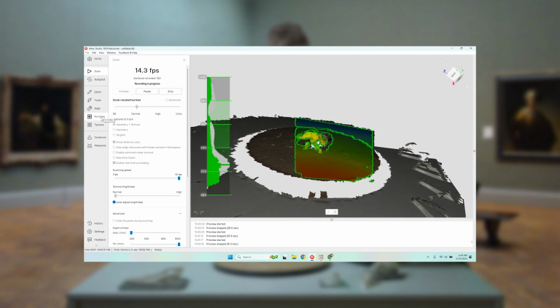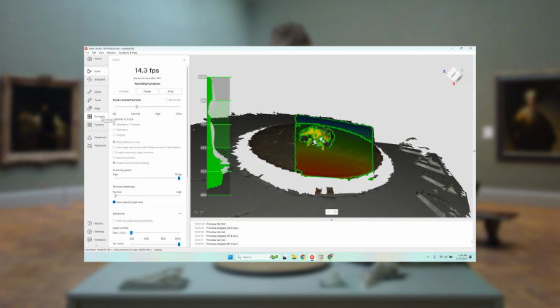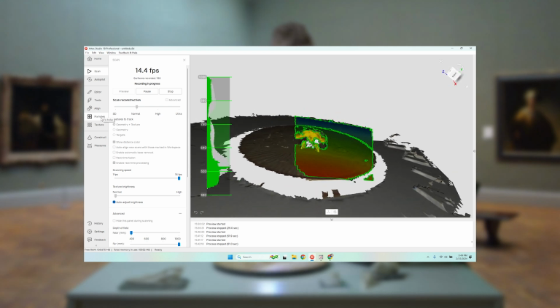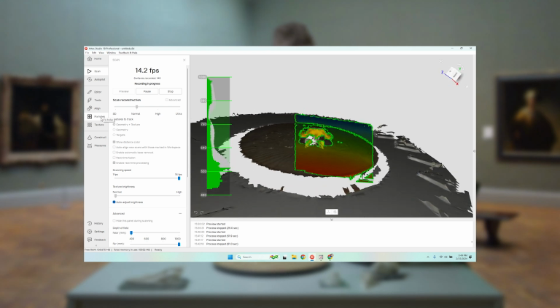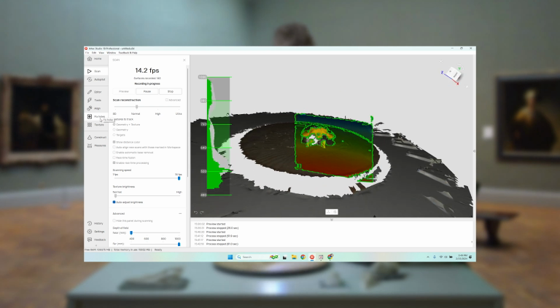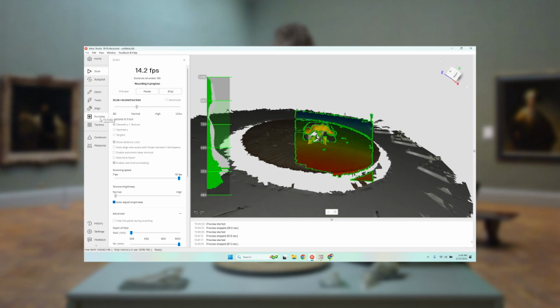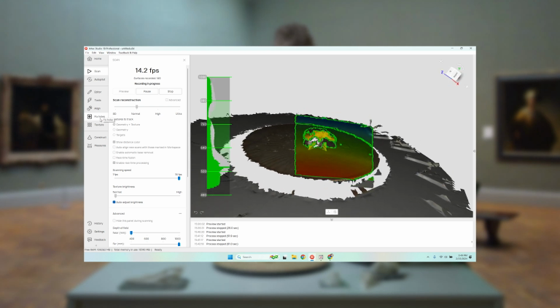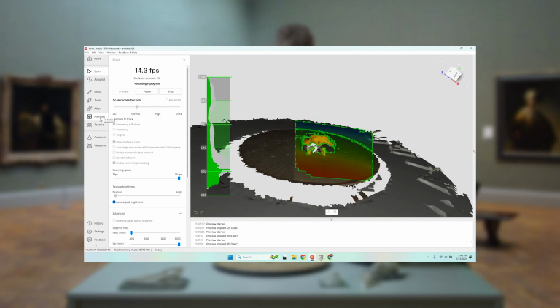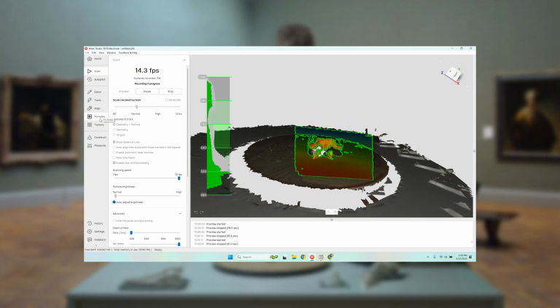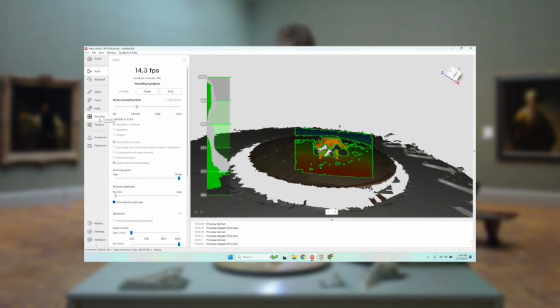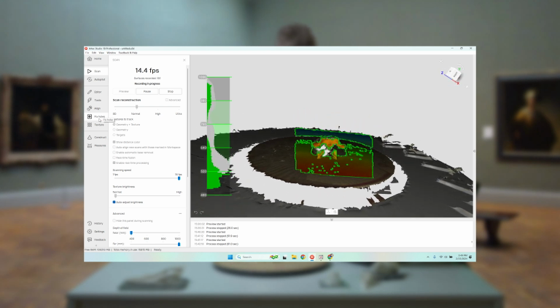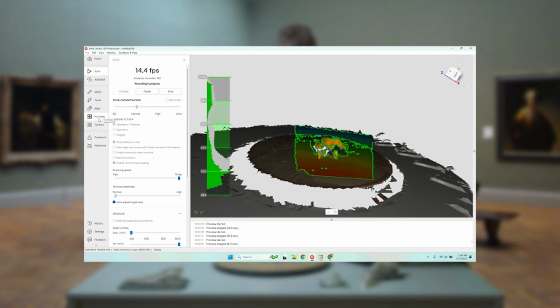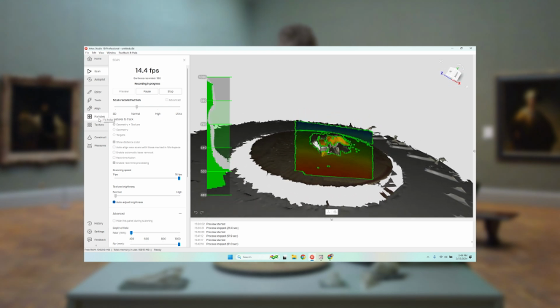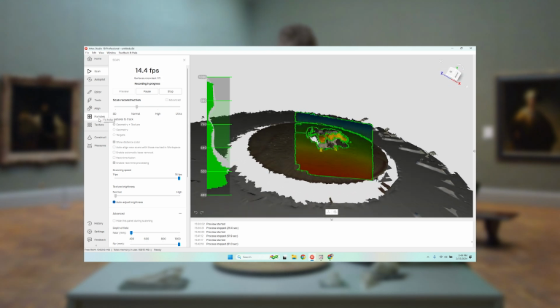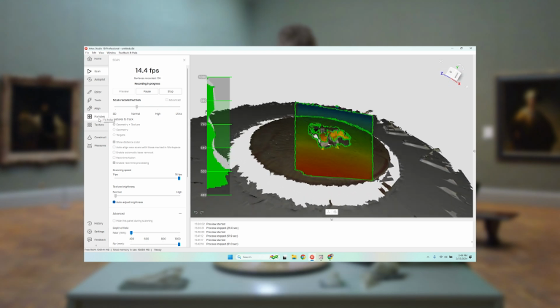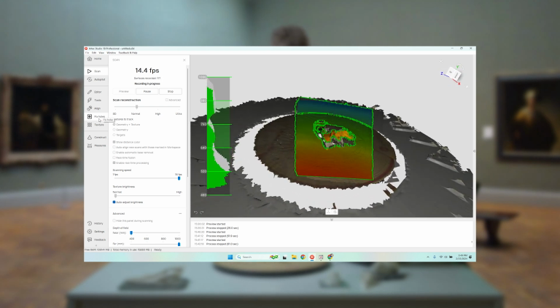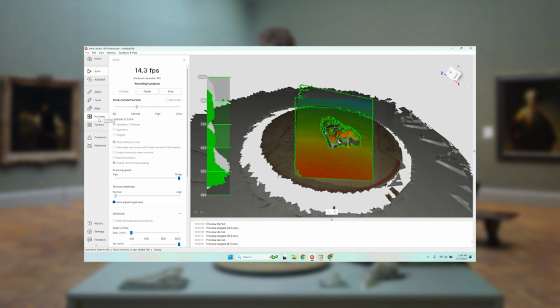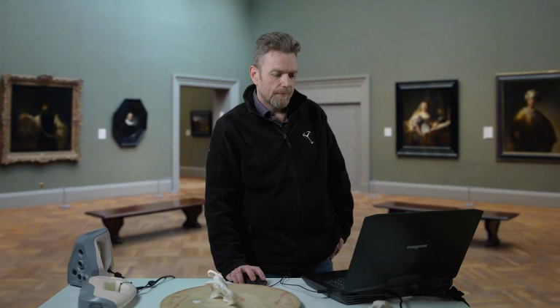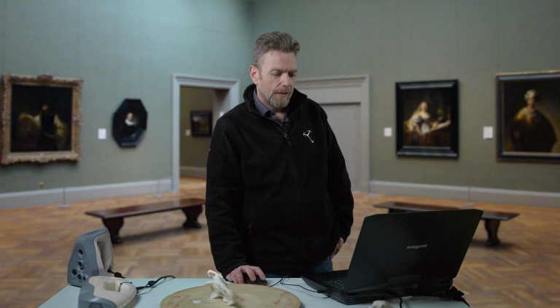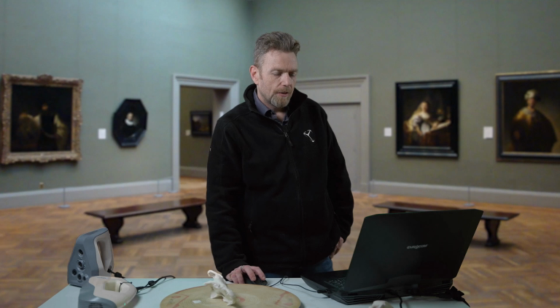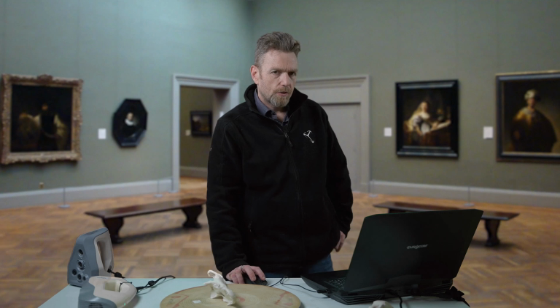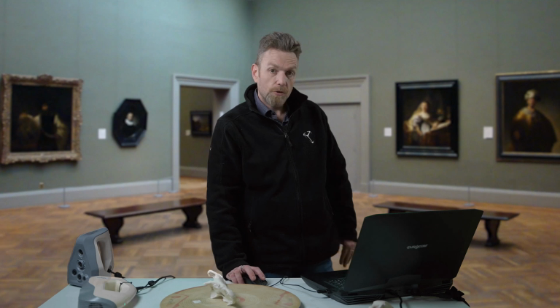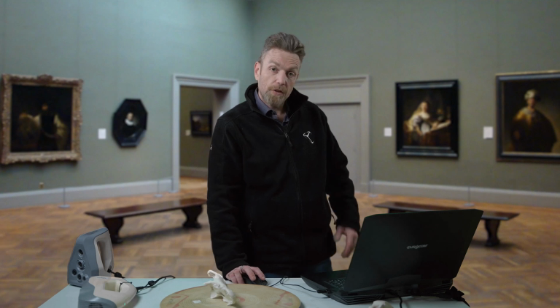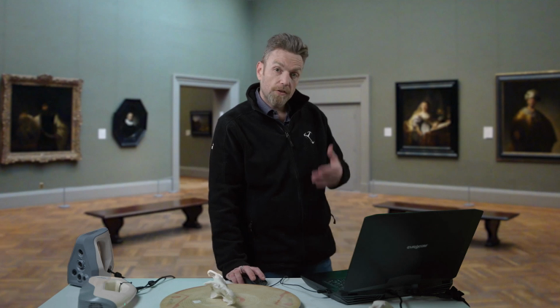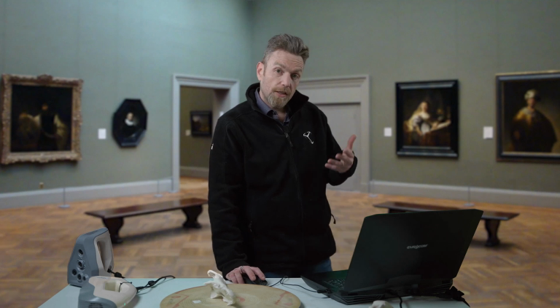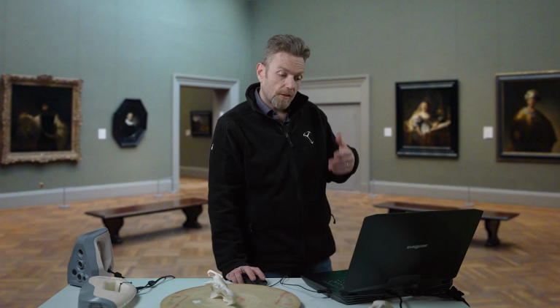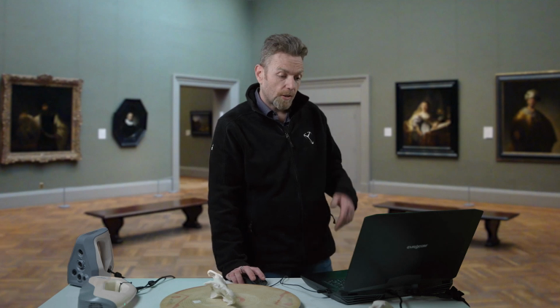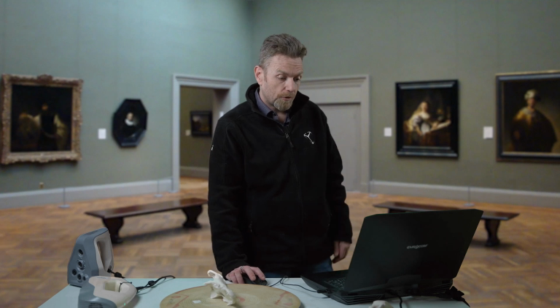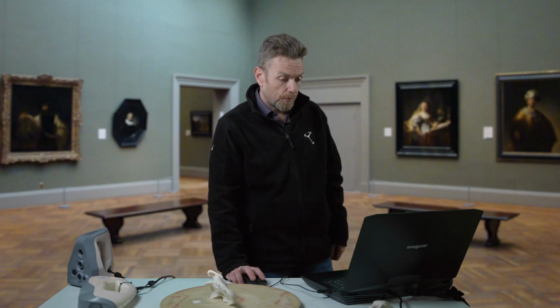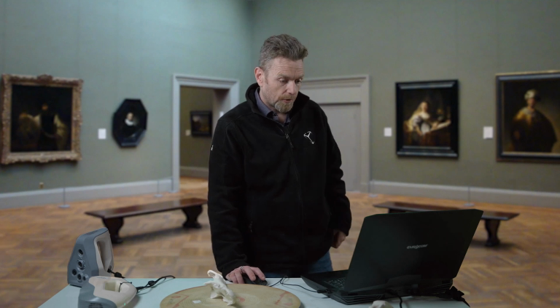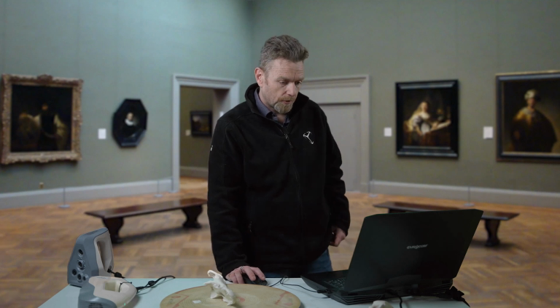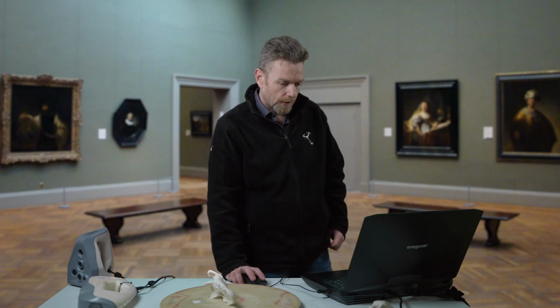Then we're going to flip it over, scan it again, and align it. So once we've done the scan, the next step is to process the scan.